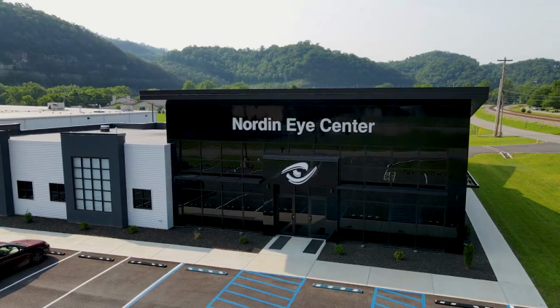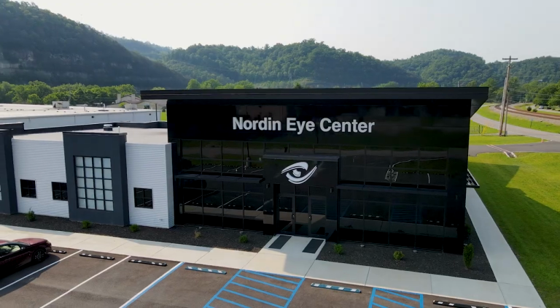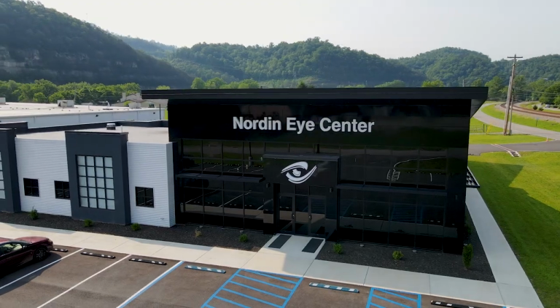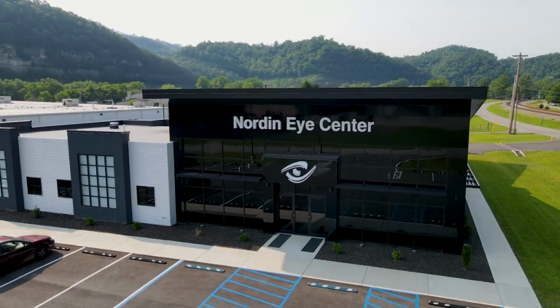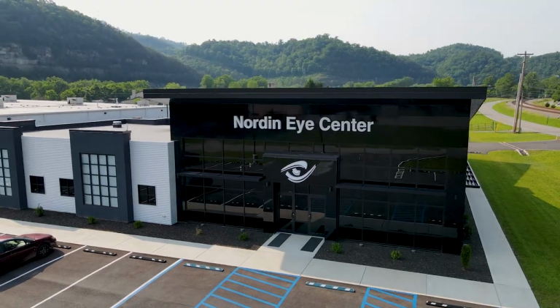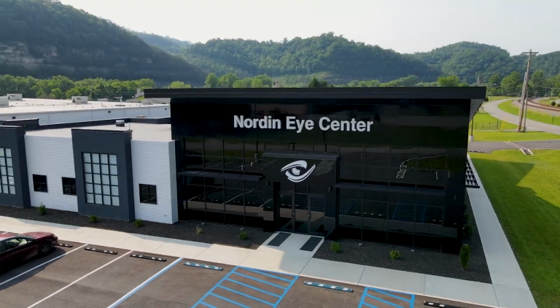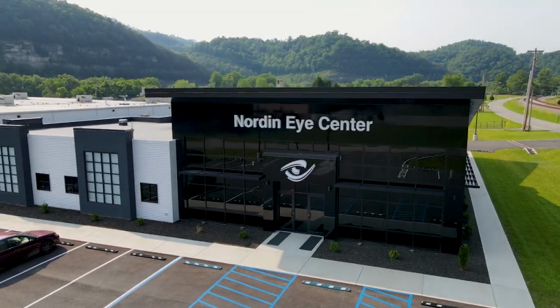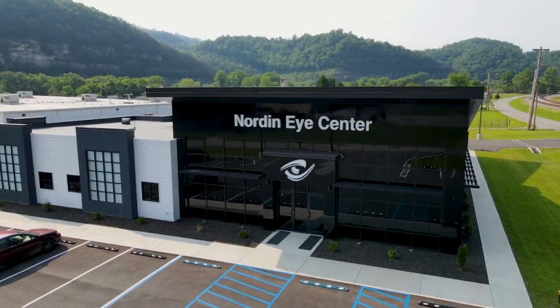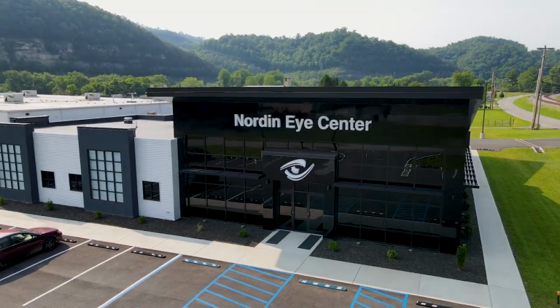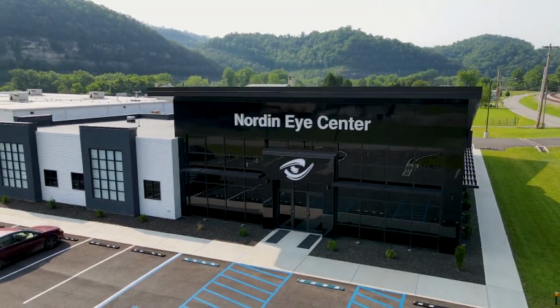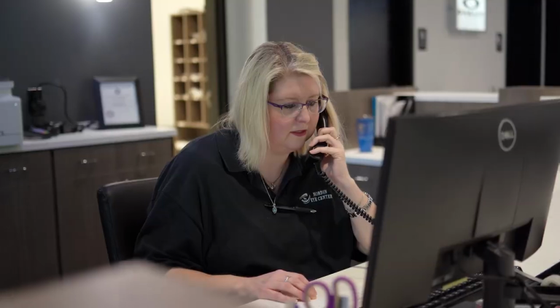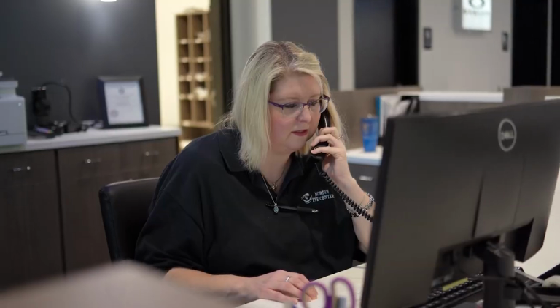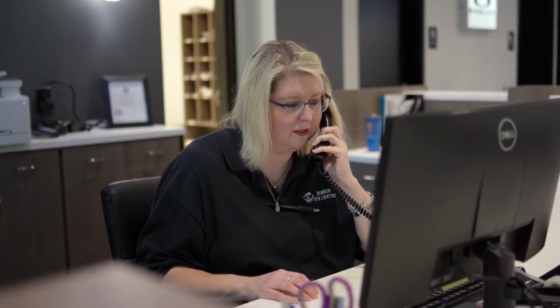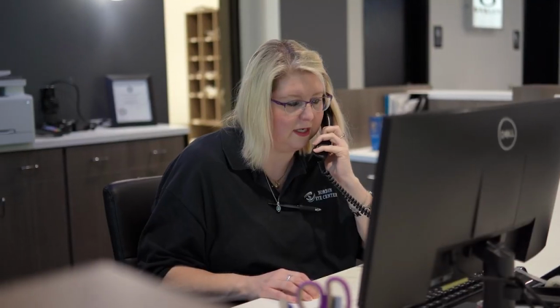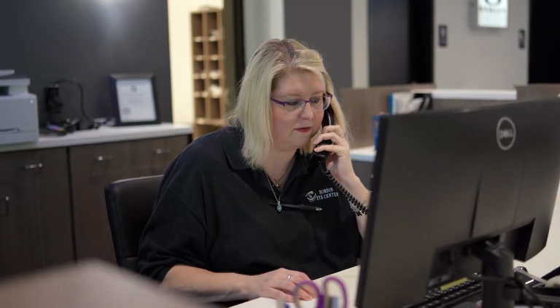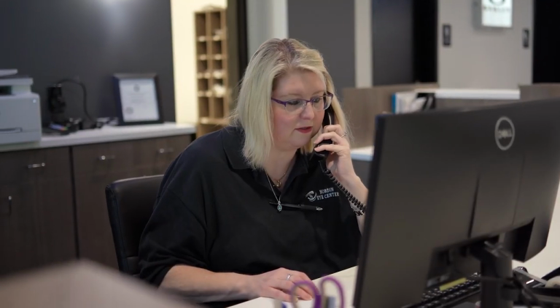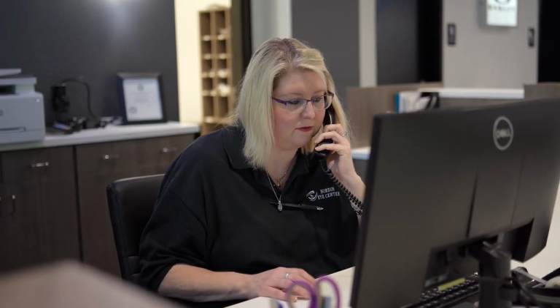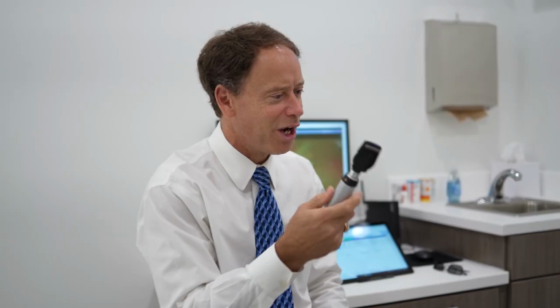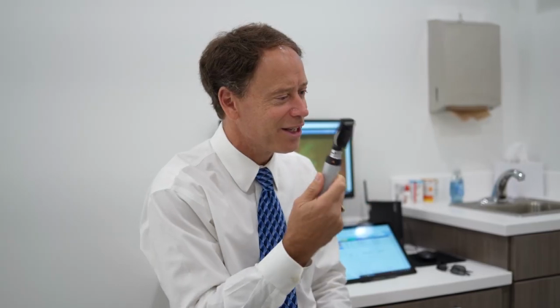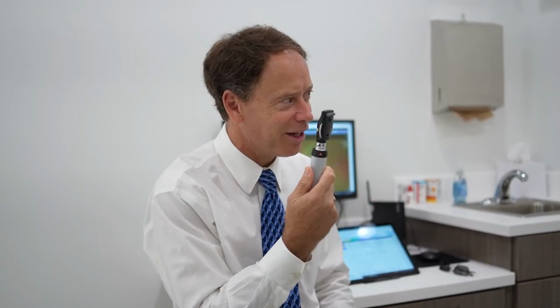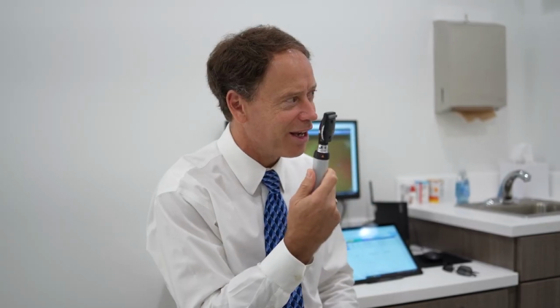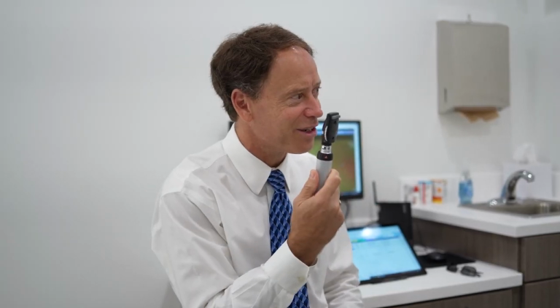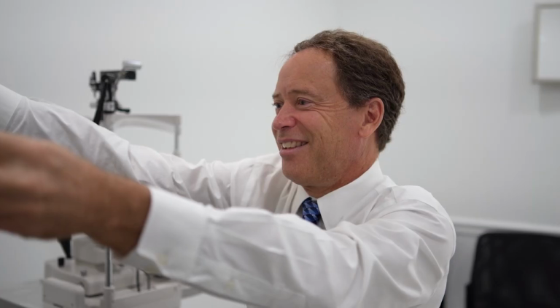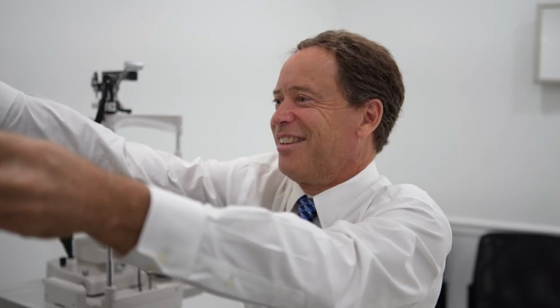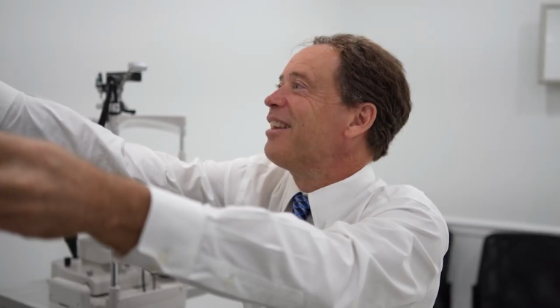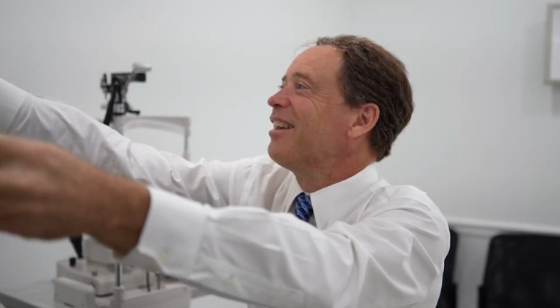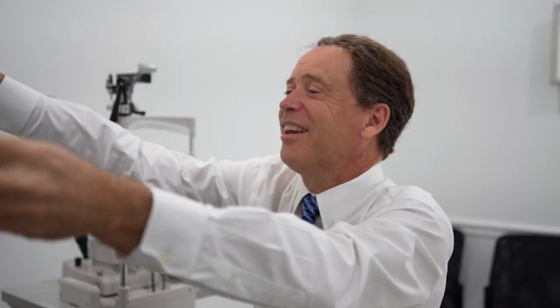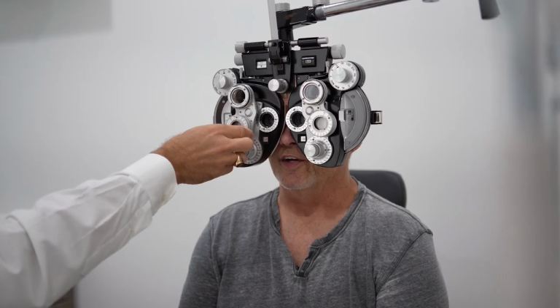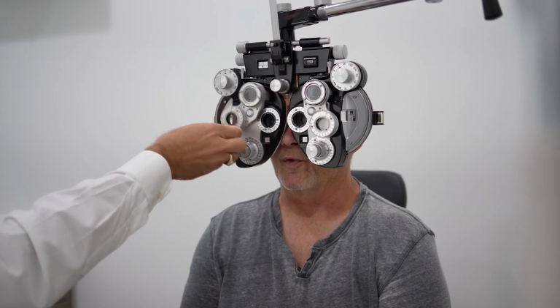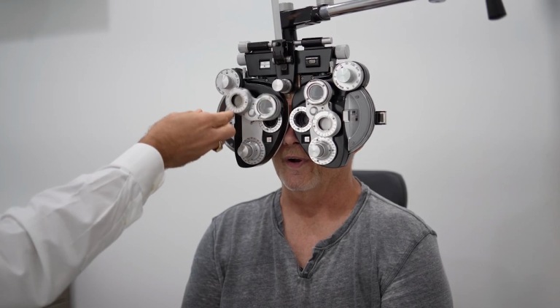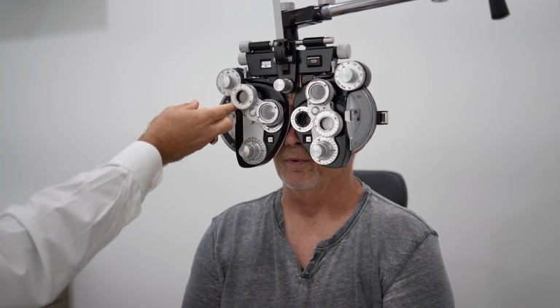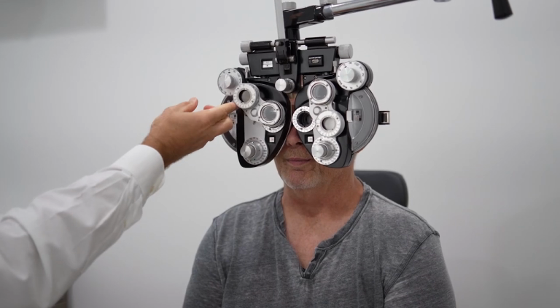Norton Eye Center in Pikeville — your local vision experts. Experienced doctors using state-of-the-art technology.